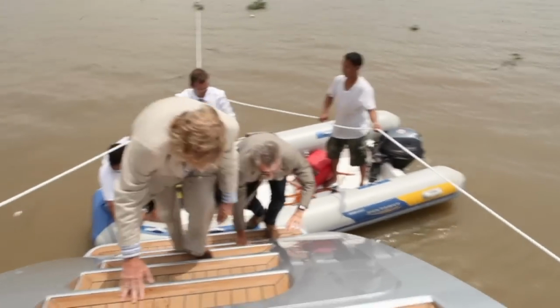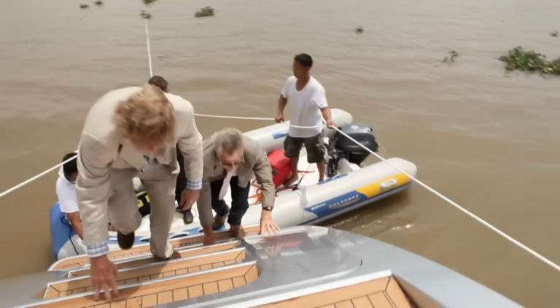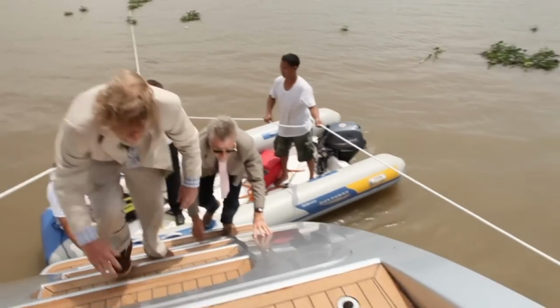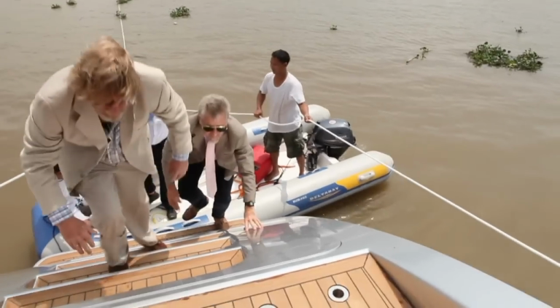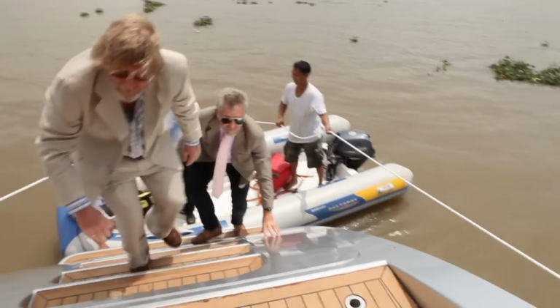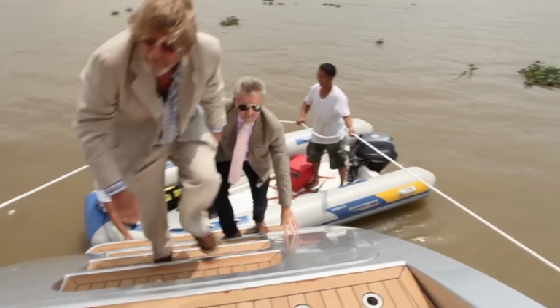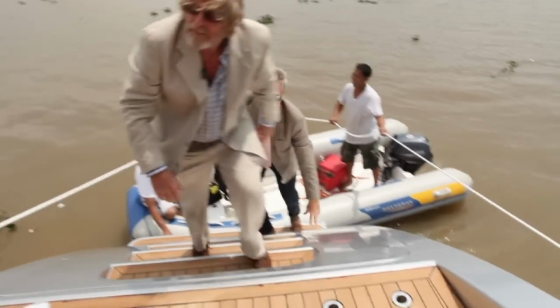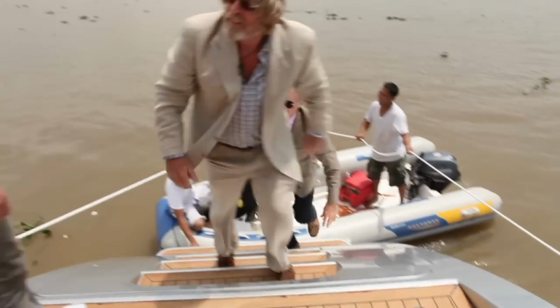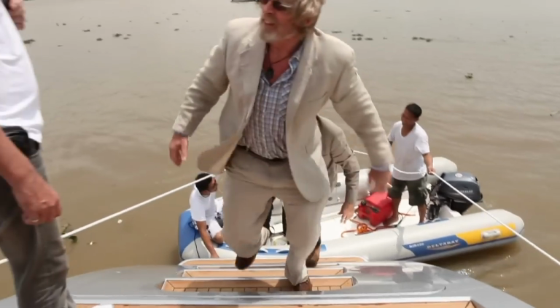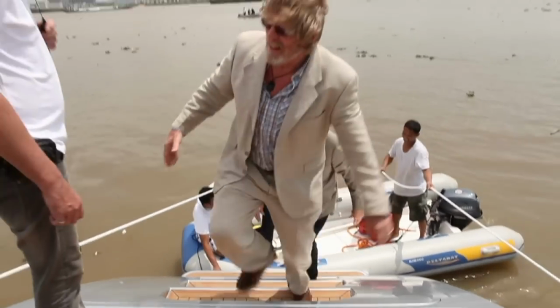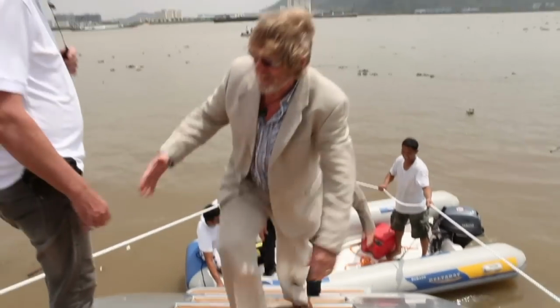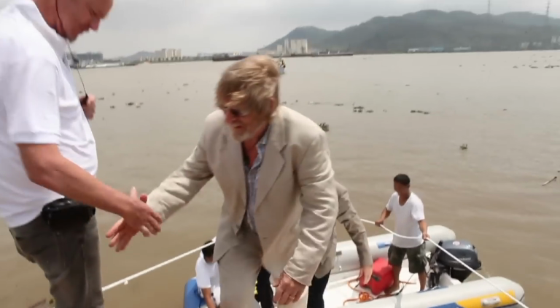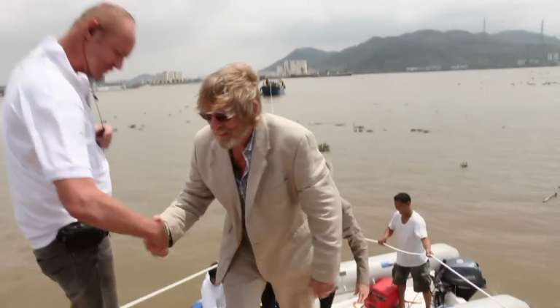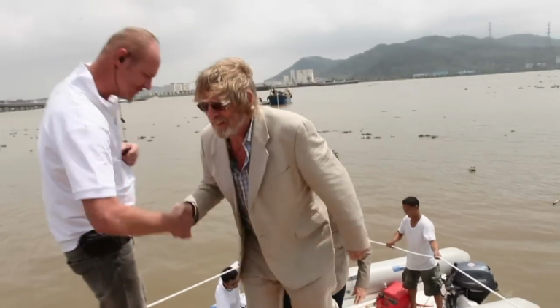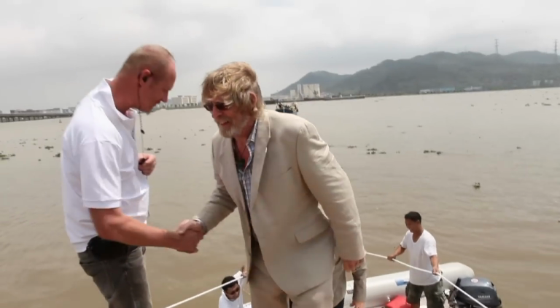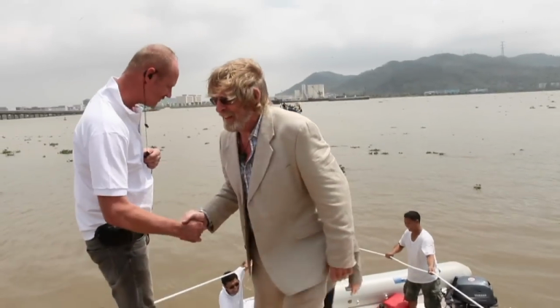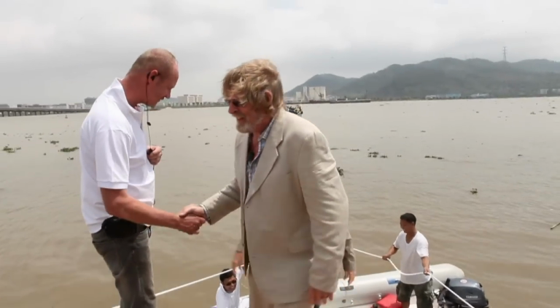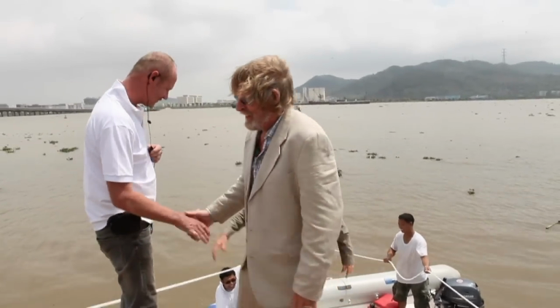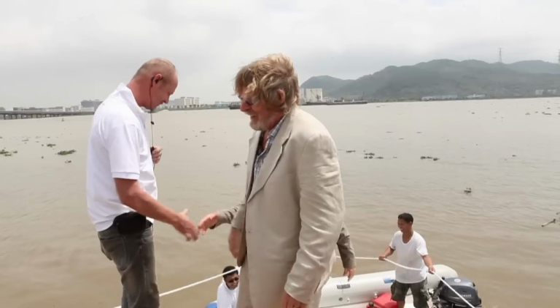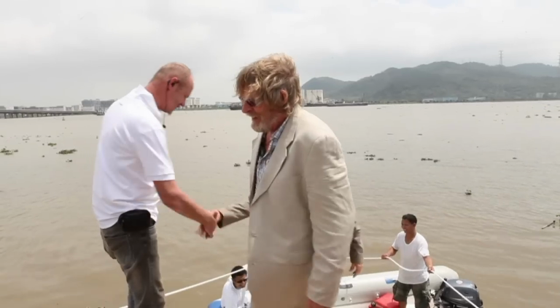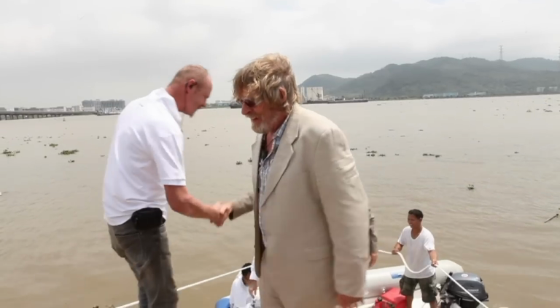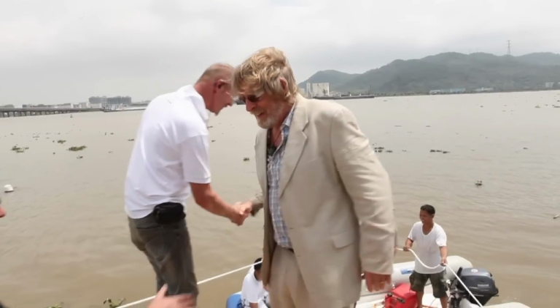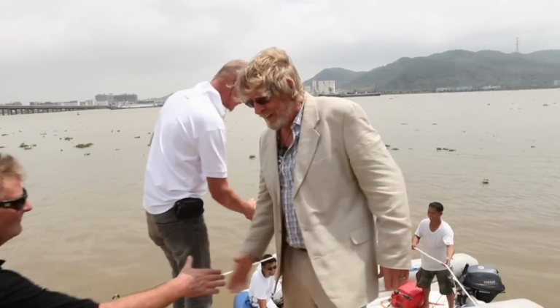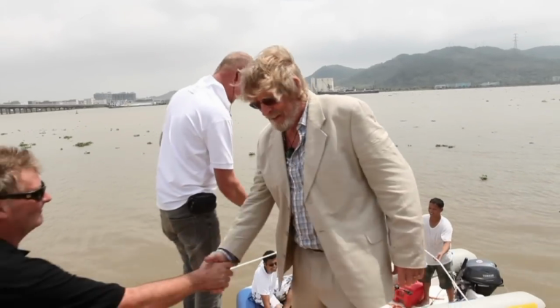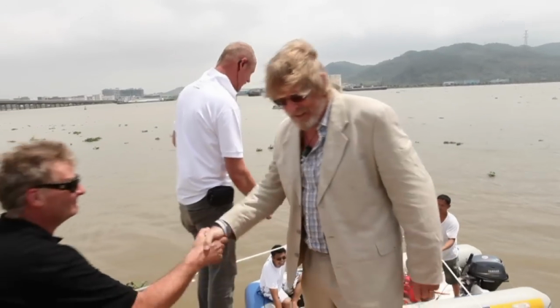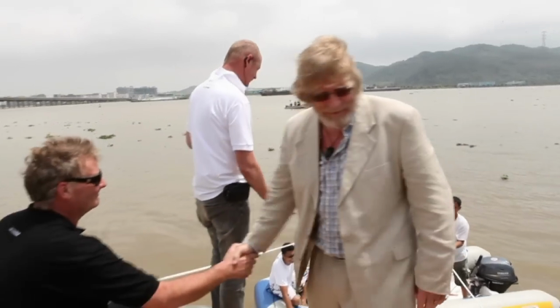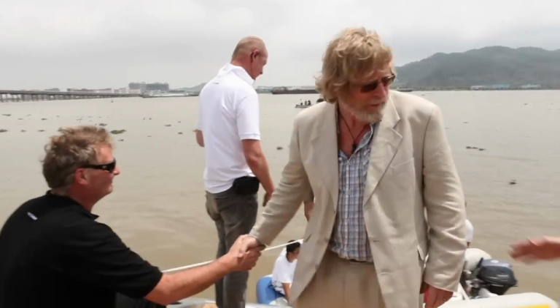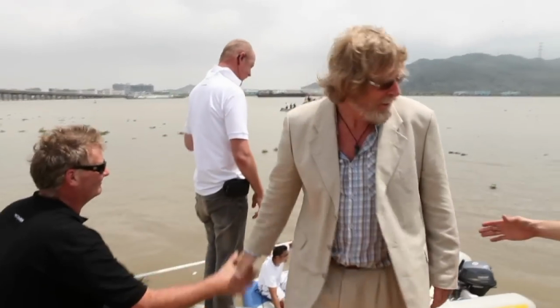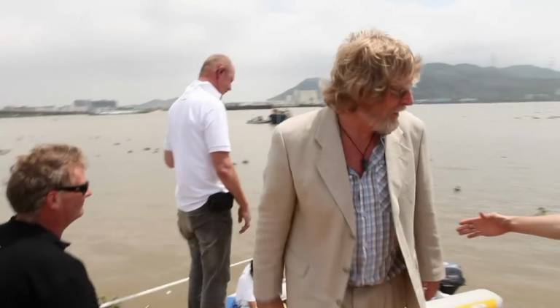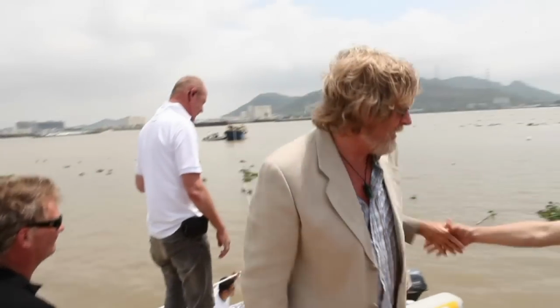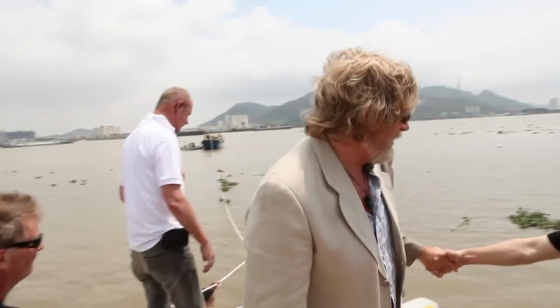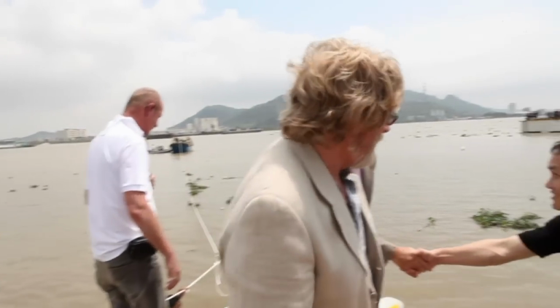Welcome aboard the Adastrate, gentlemen. Well done, guys. Thank you so much. Thanks for coming.